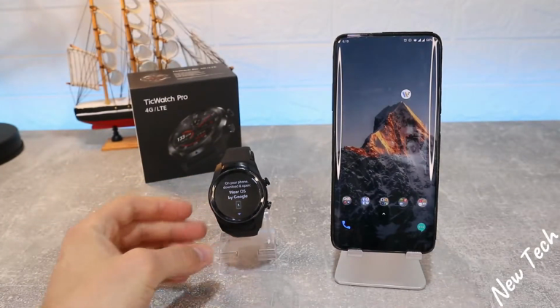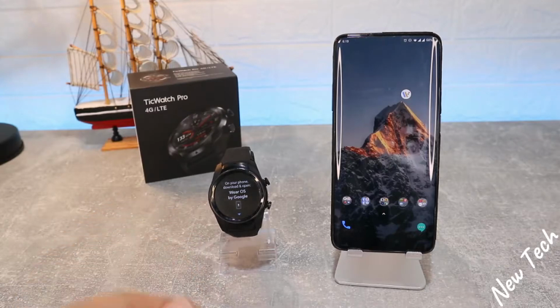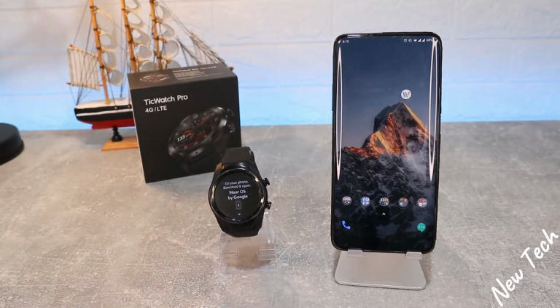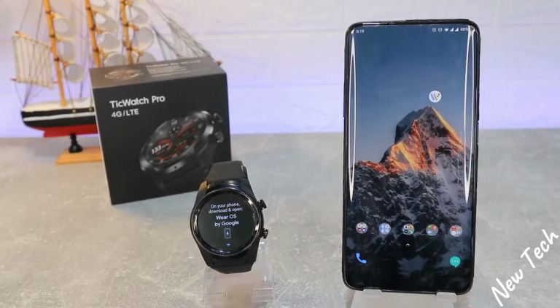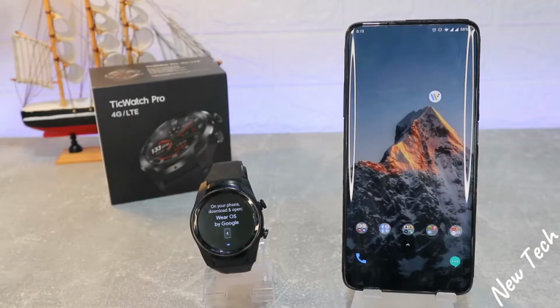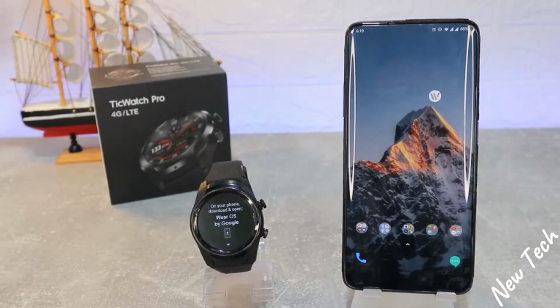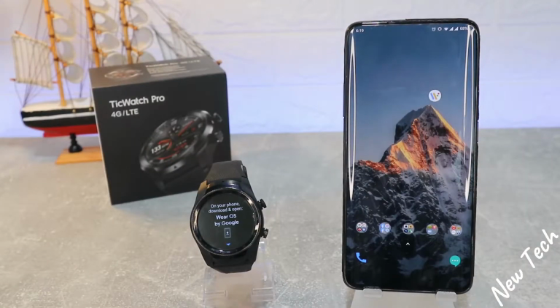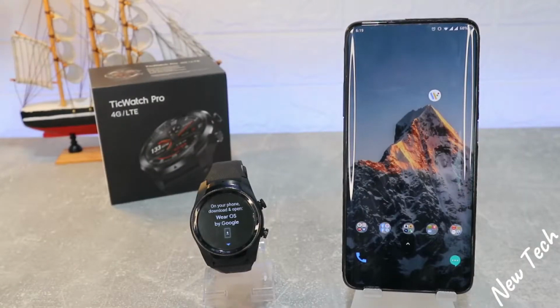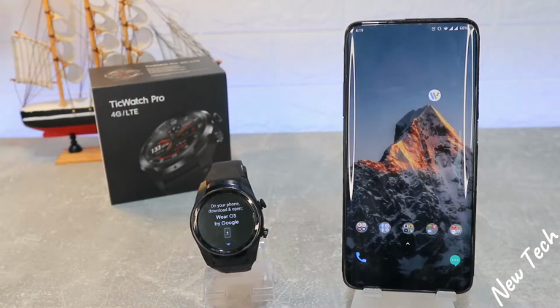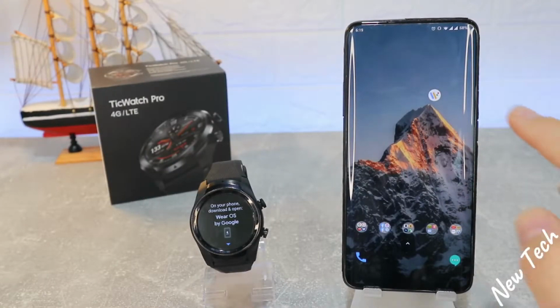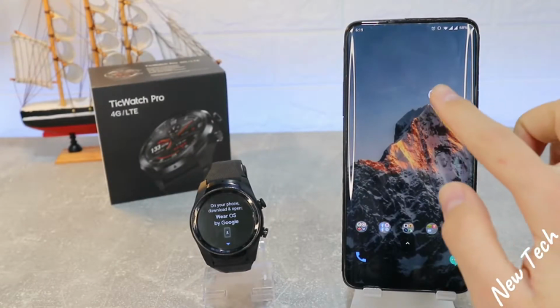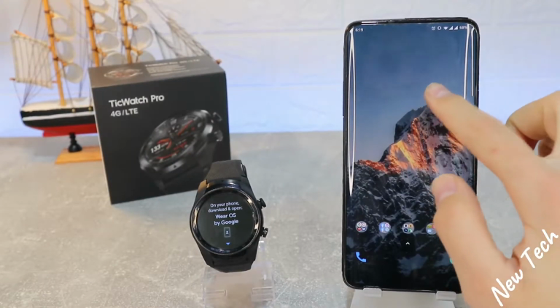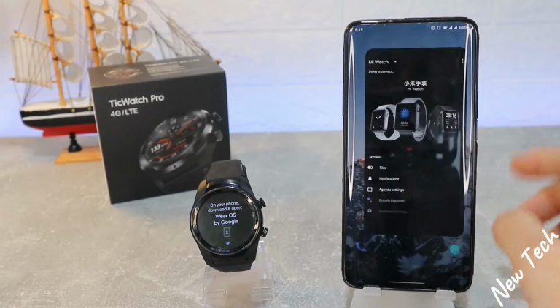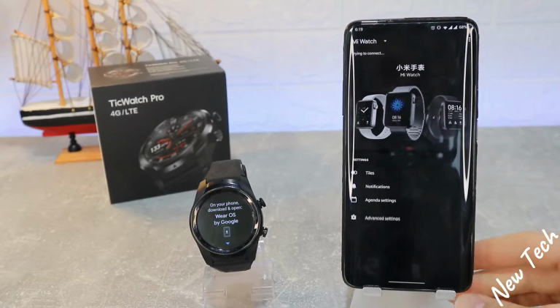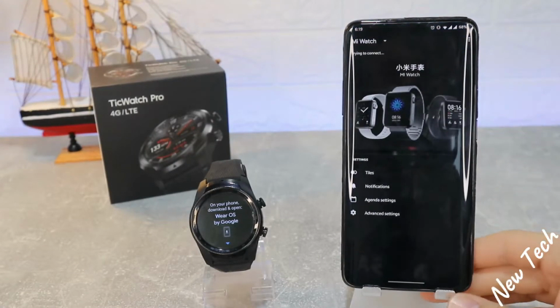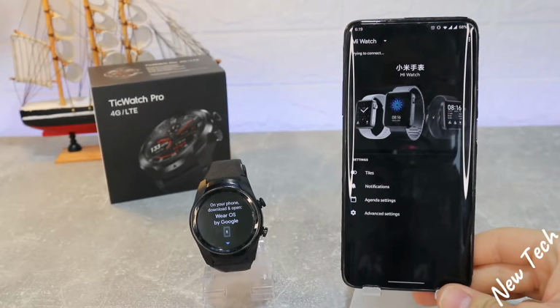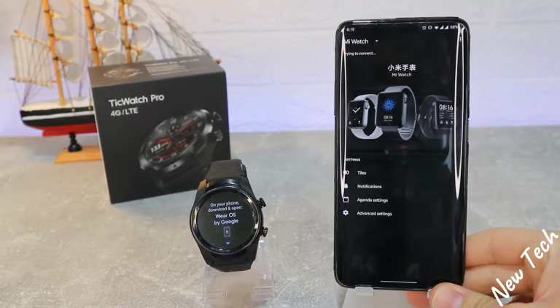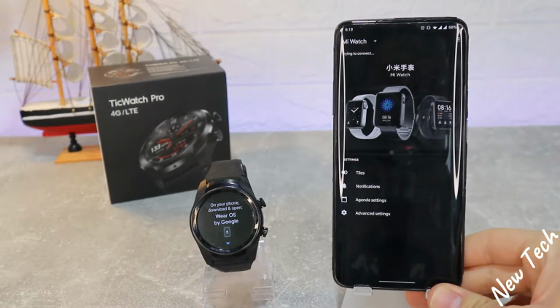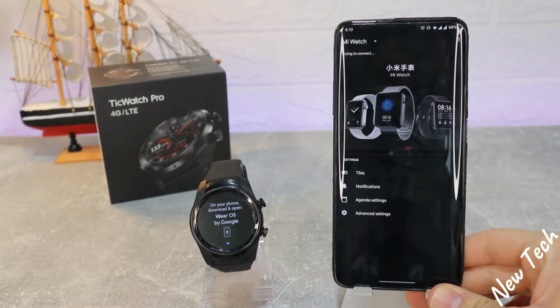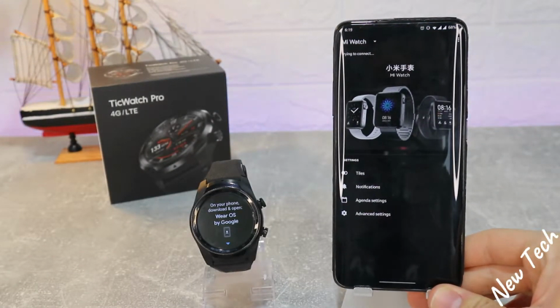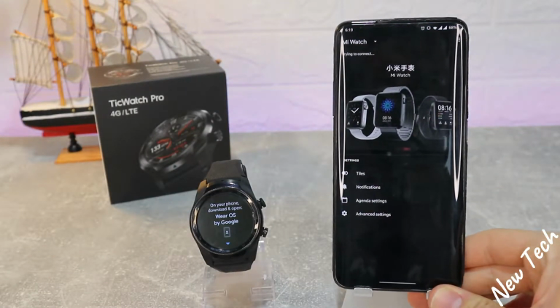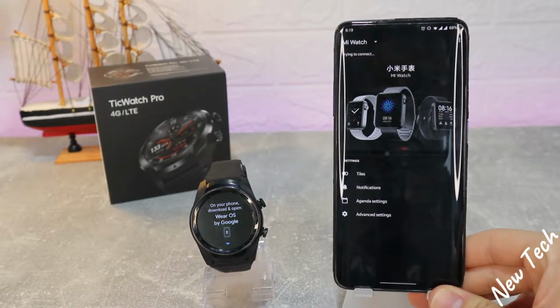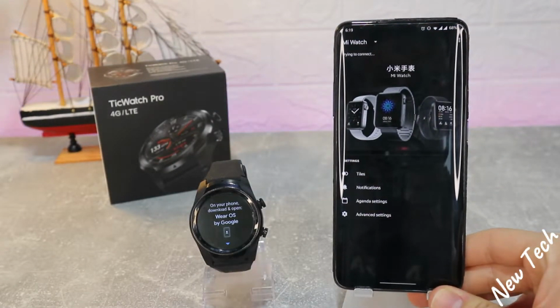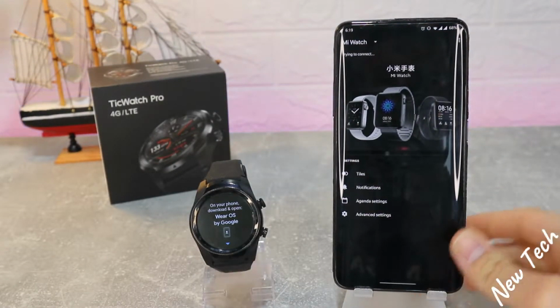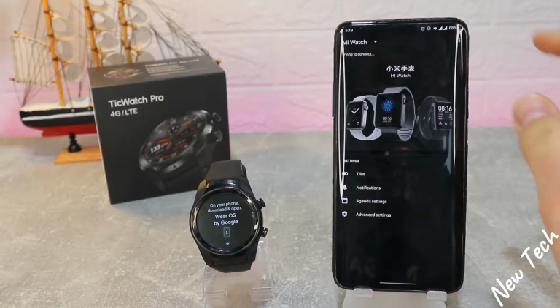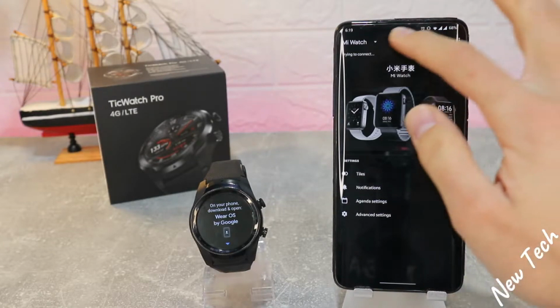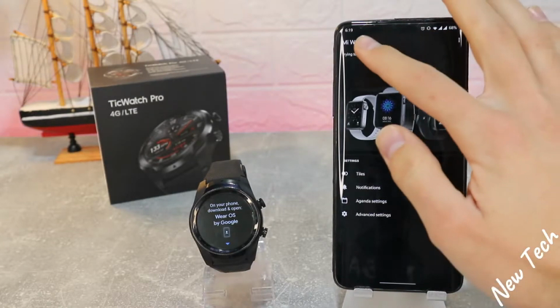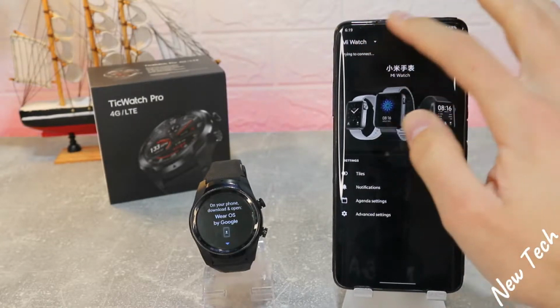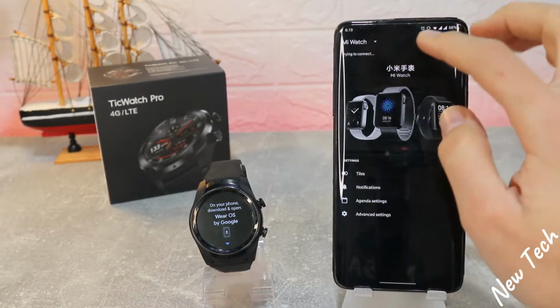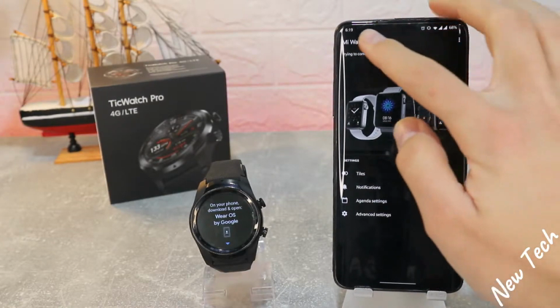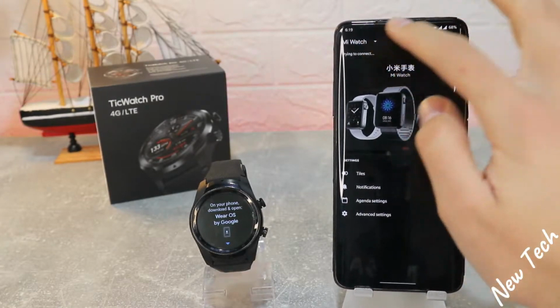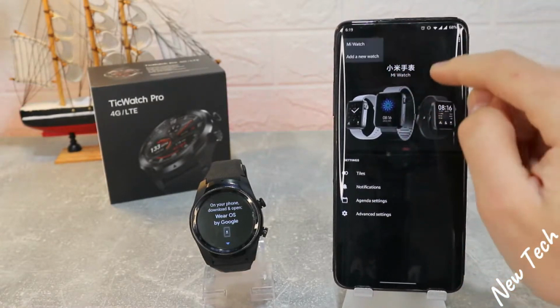Now we have to download Wear OS from Google and also Mobvoi for the TicWatch. Firstly we have to go to the Wear OS app.